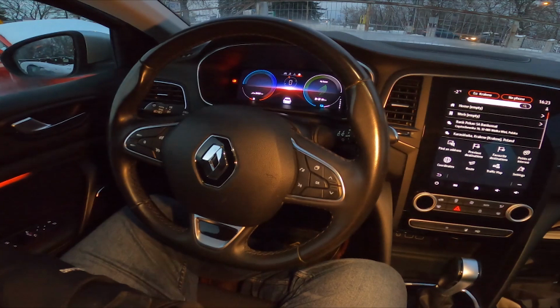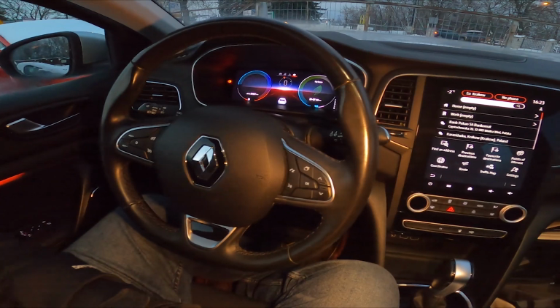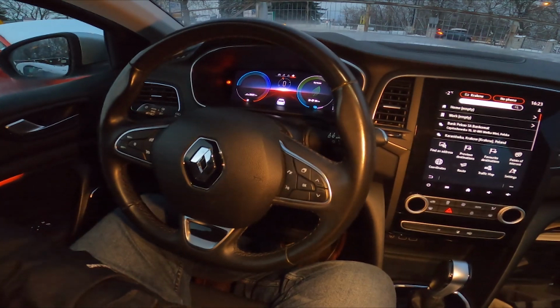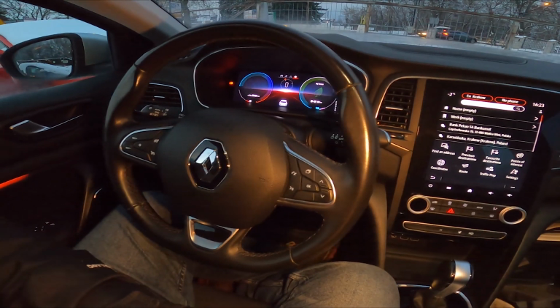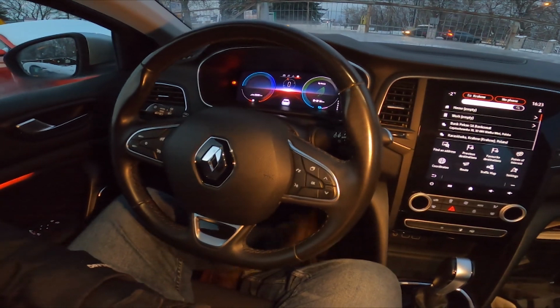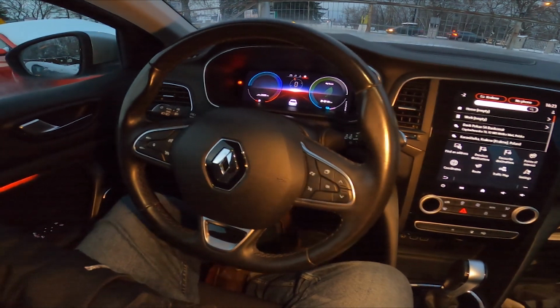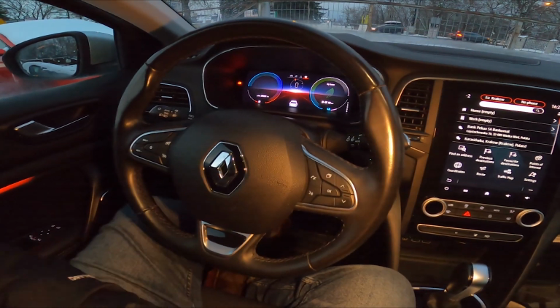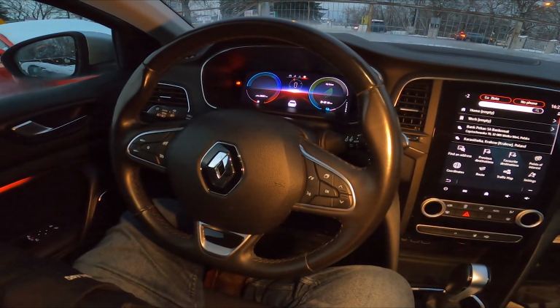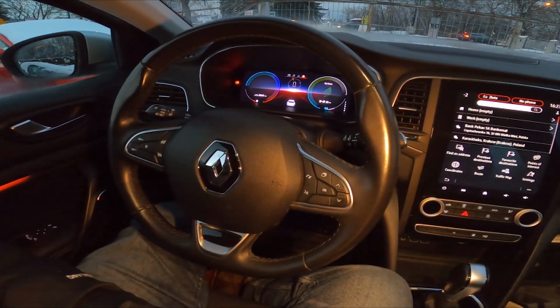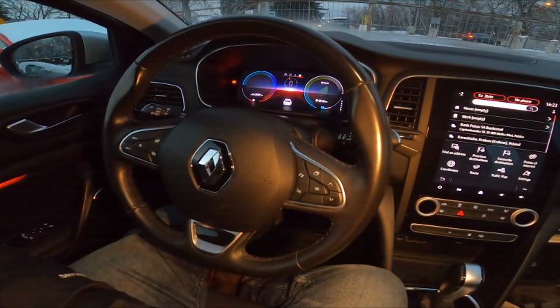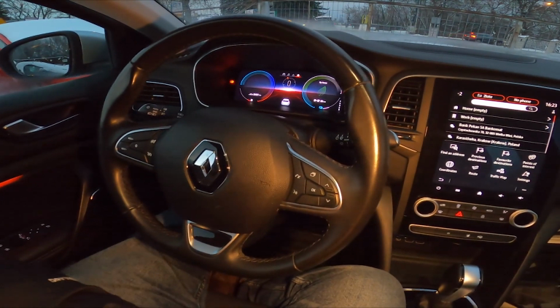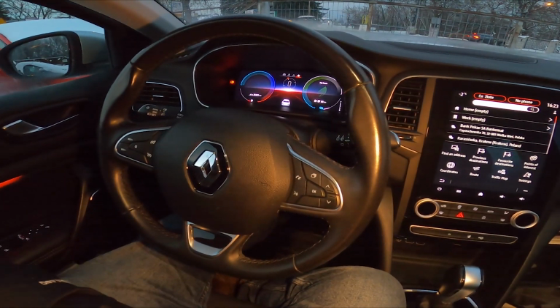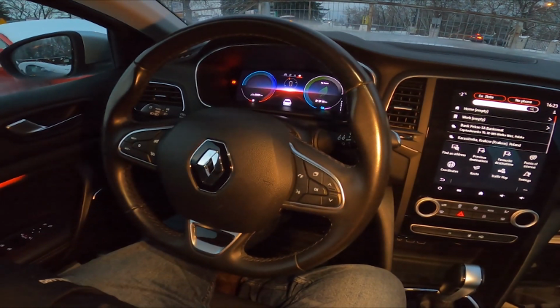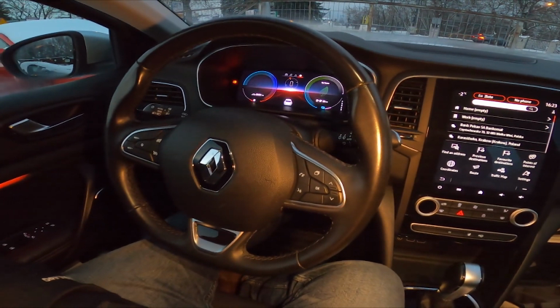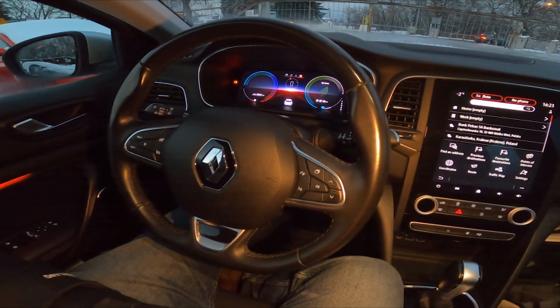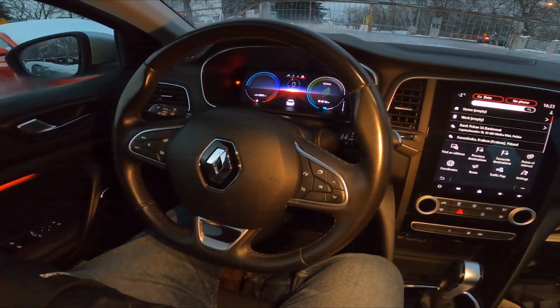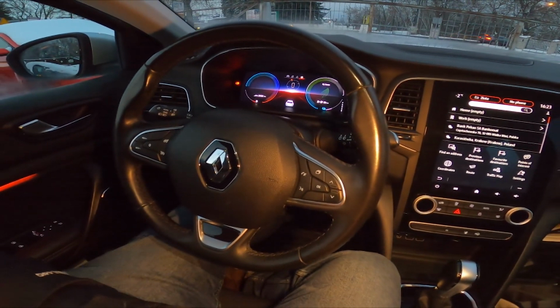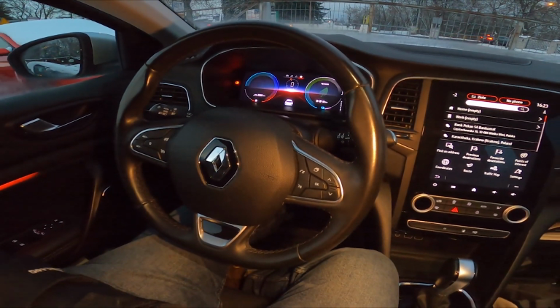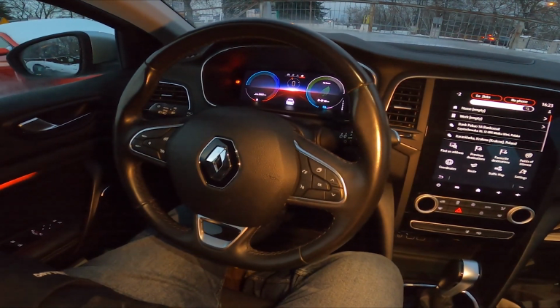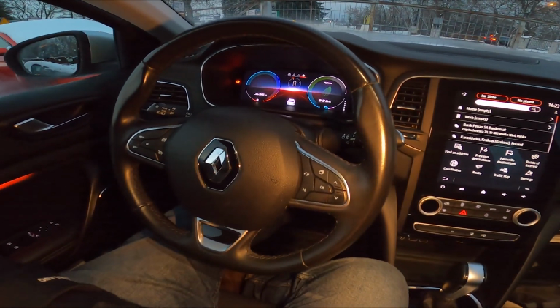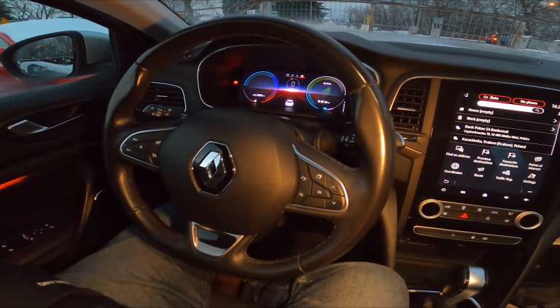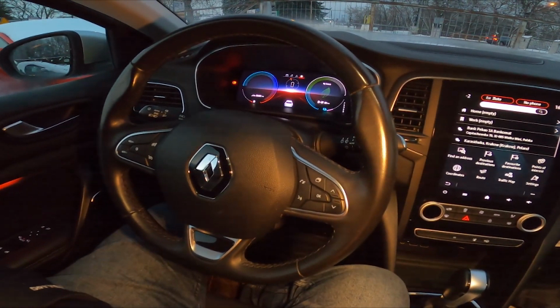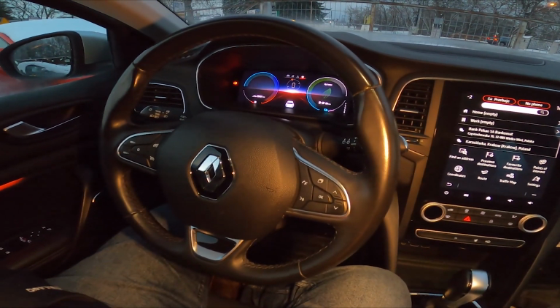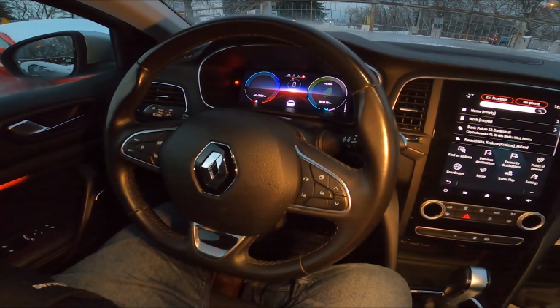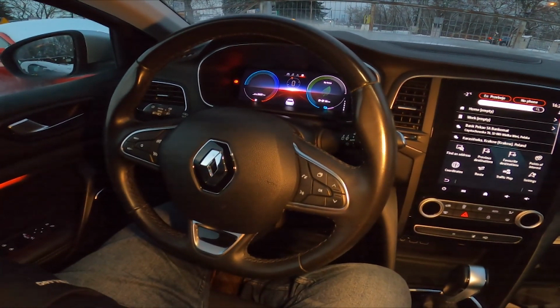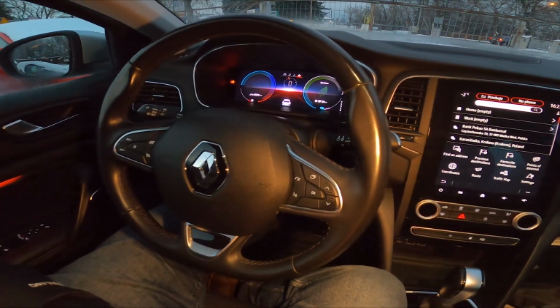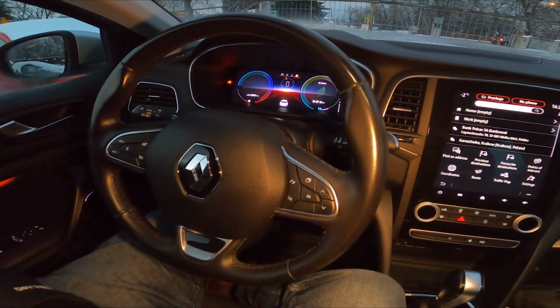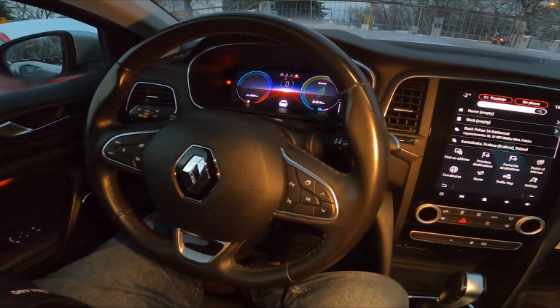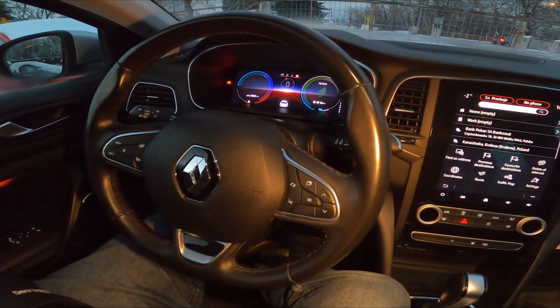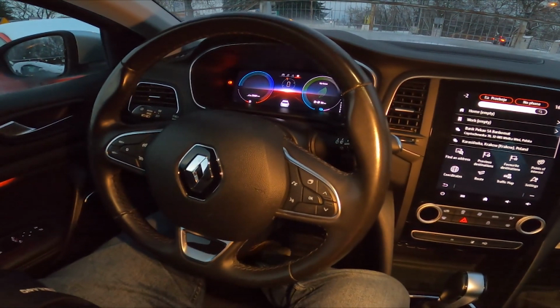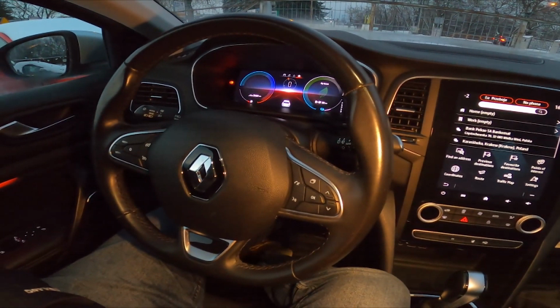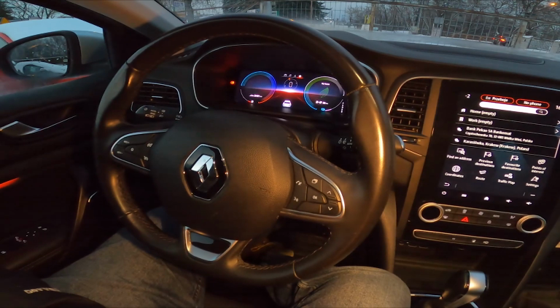Hello, today I'm in a Renault Megane. In this video I will show you how to pair a smartphone with the car via Bluetooth.